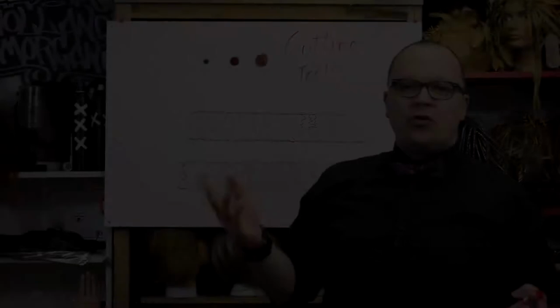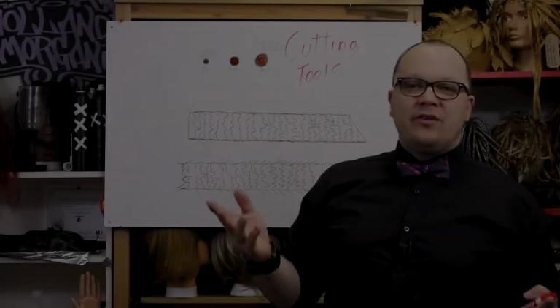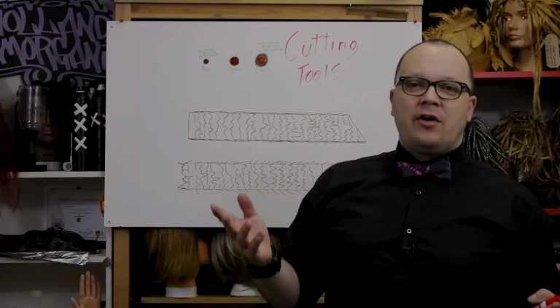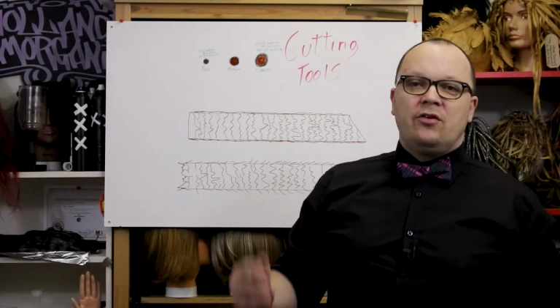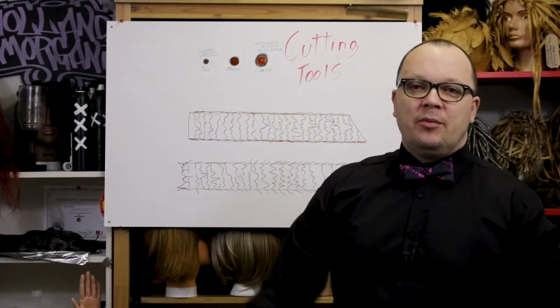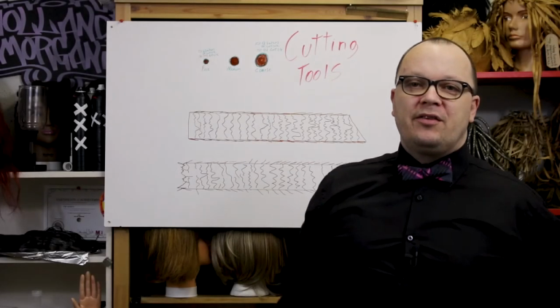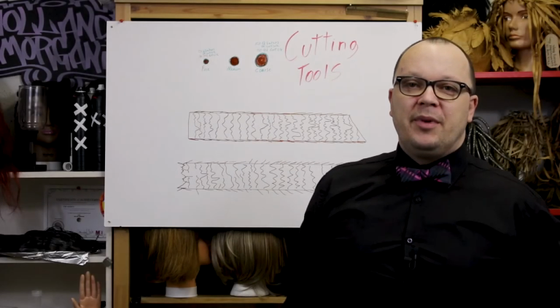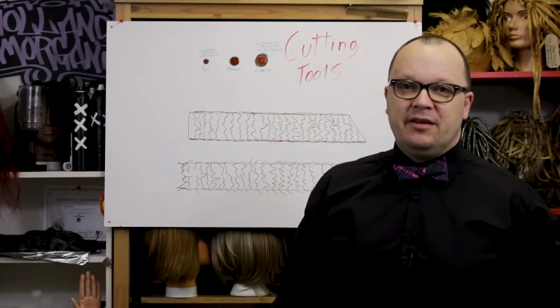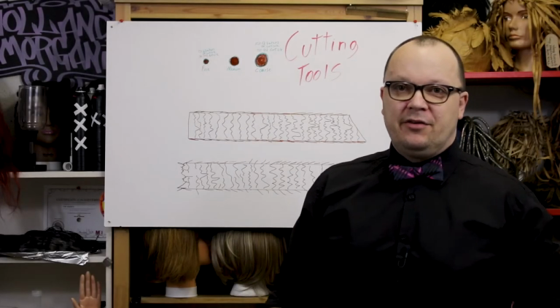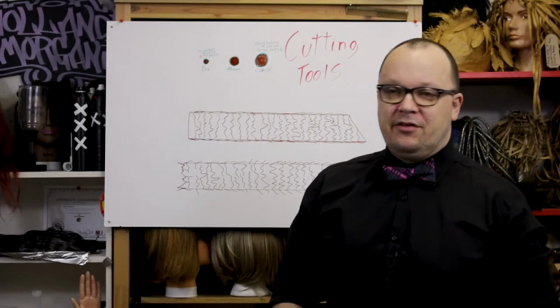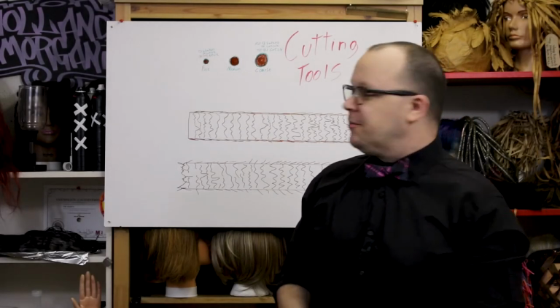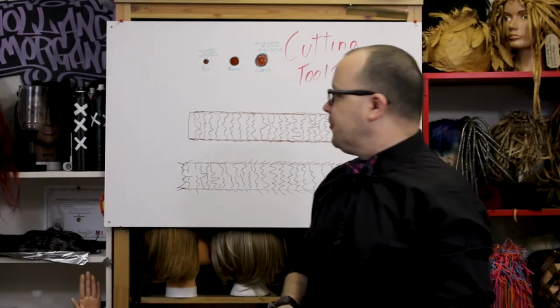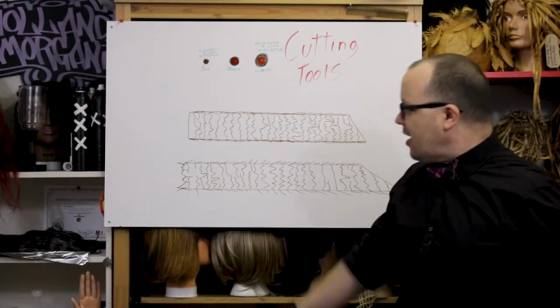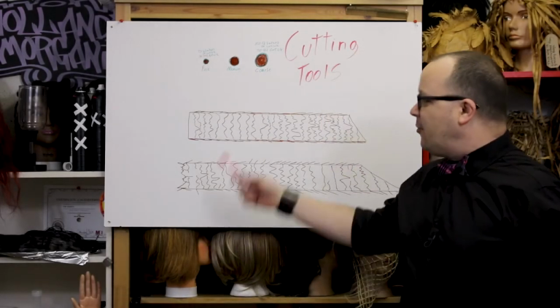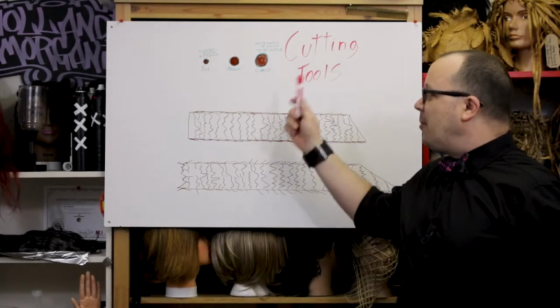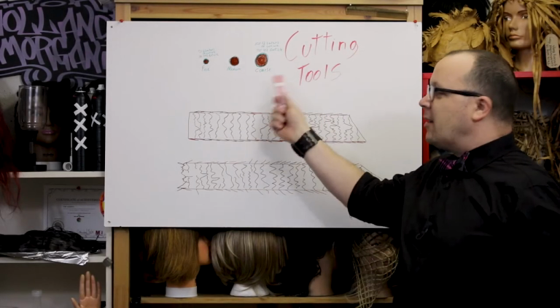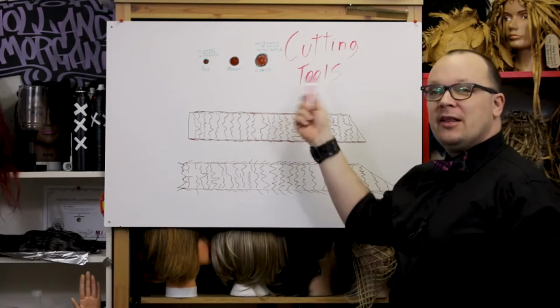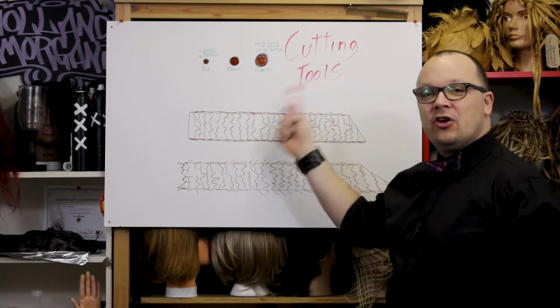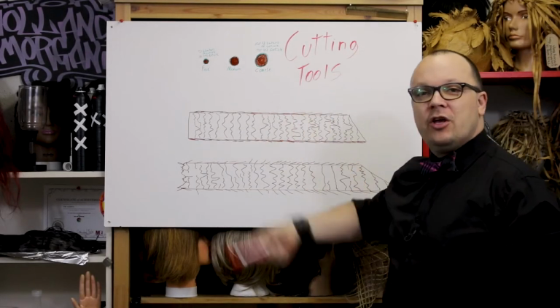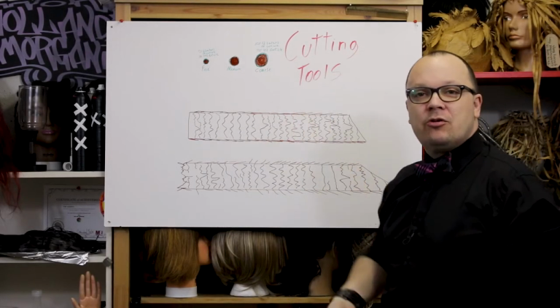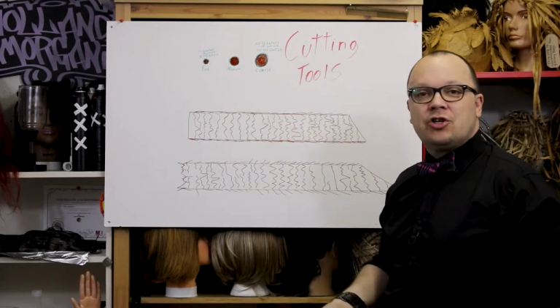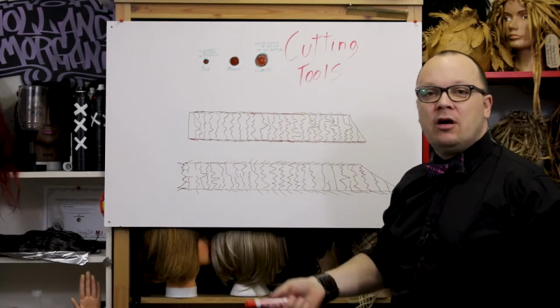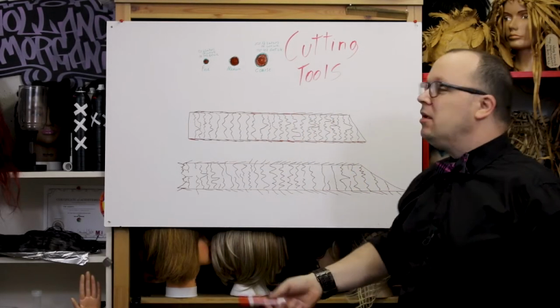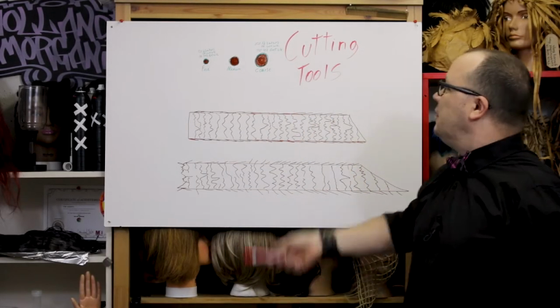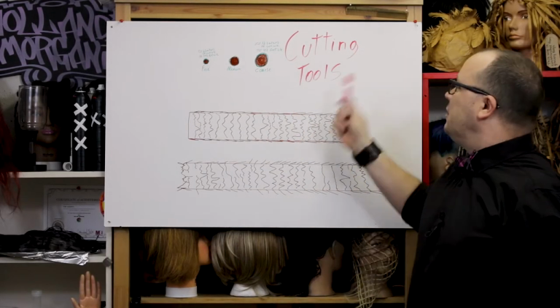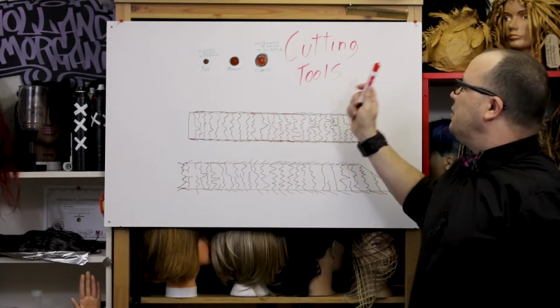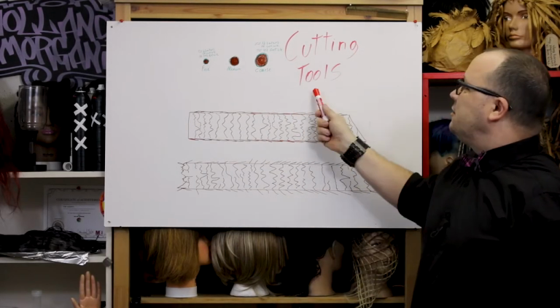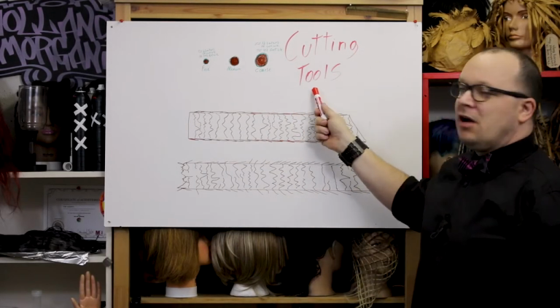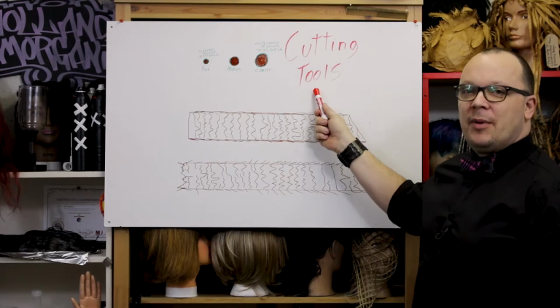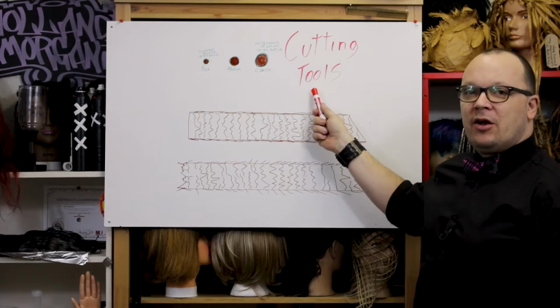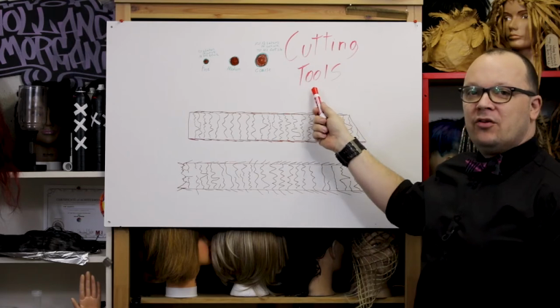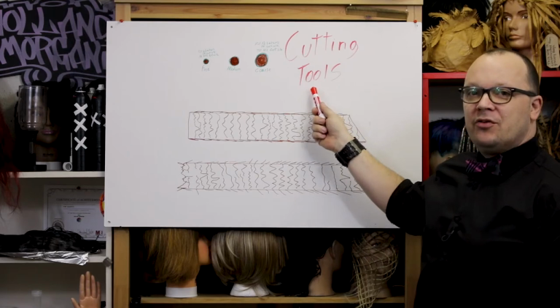A choice of cutting tool makes a big difference. I've brought back my little cuticle chart to talk about cutting tools.